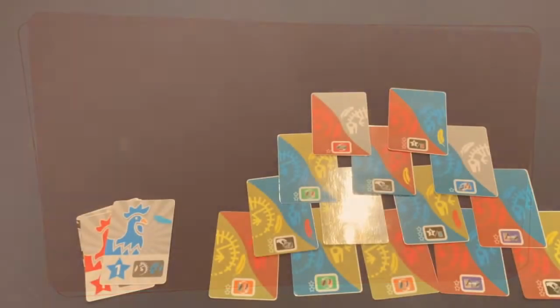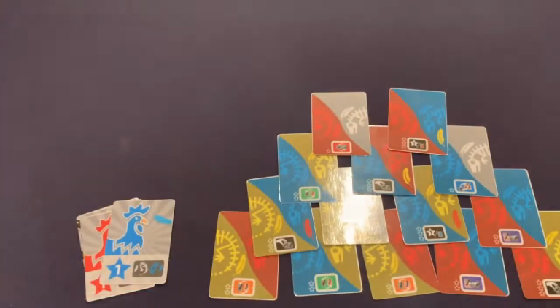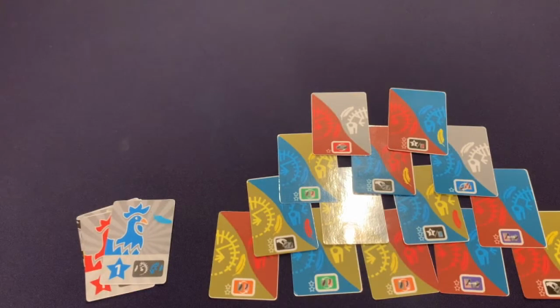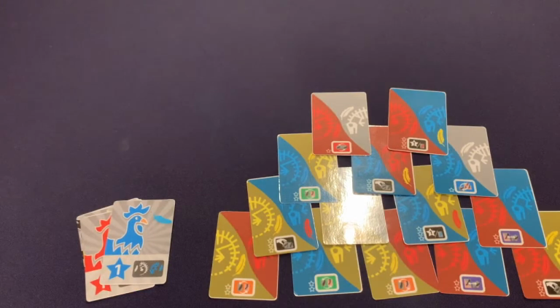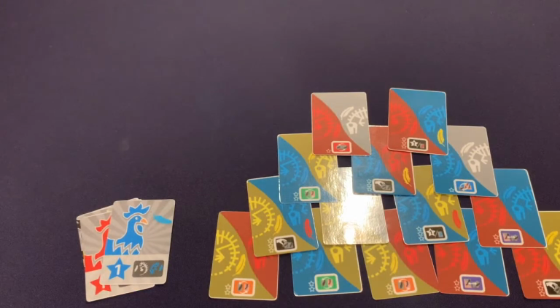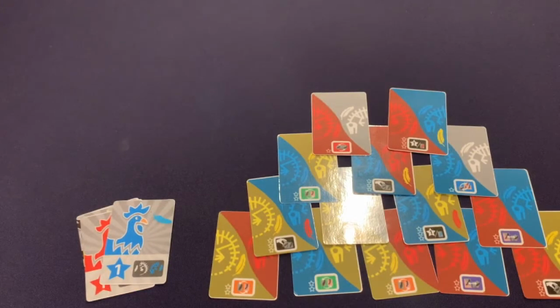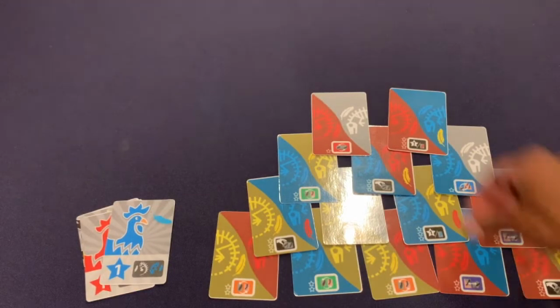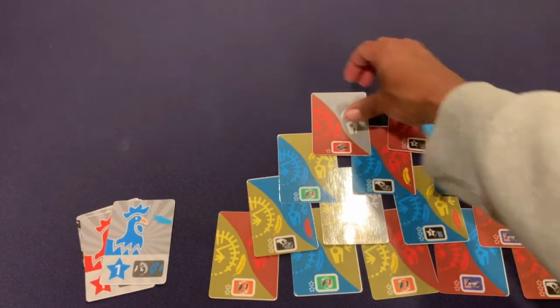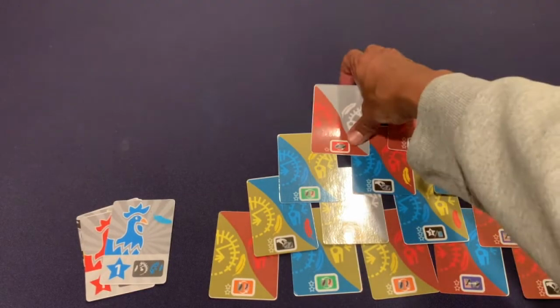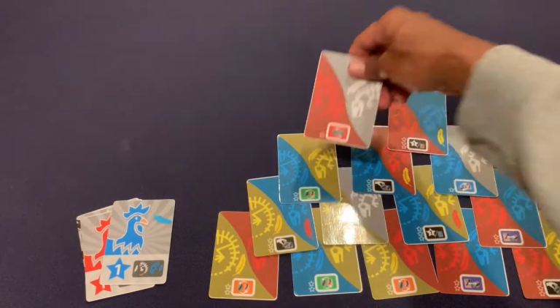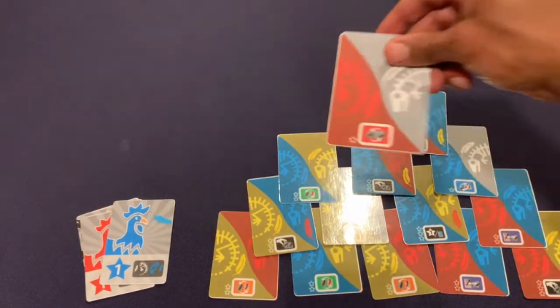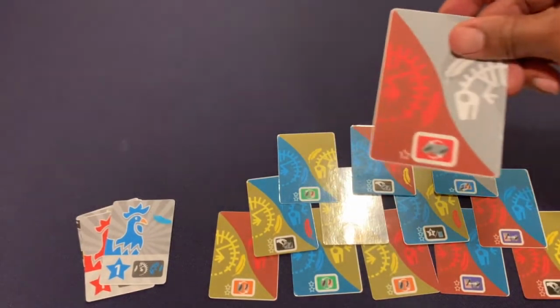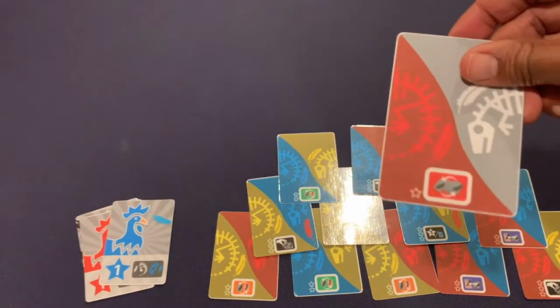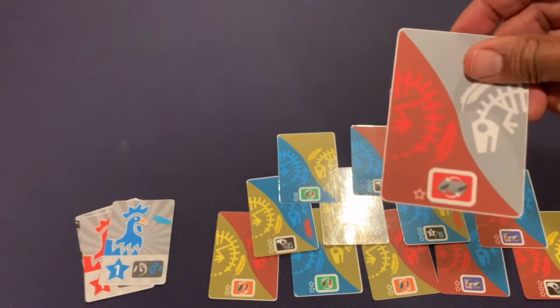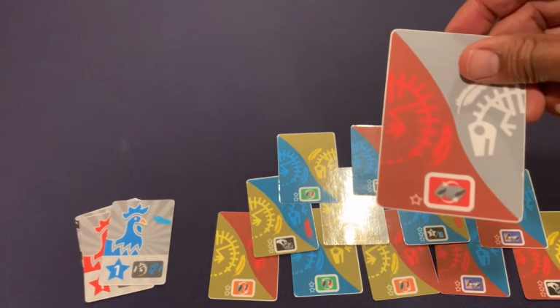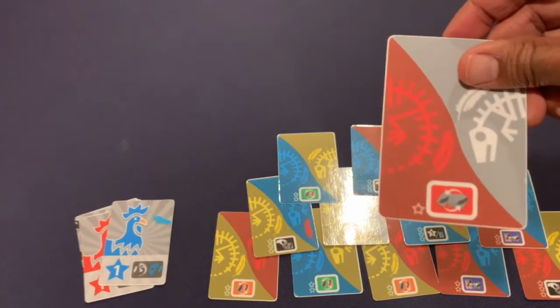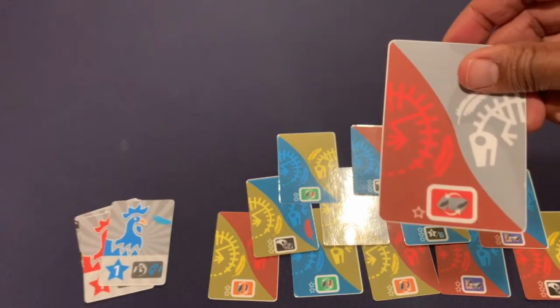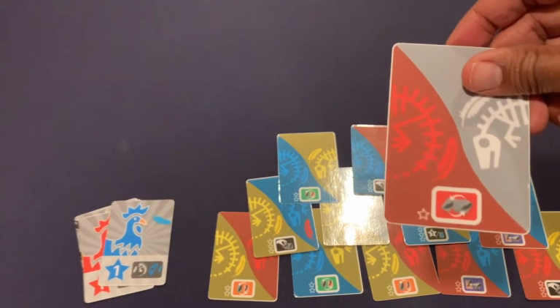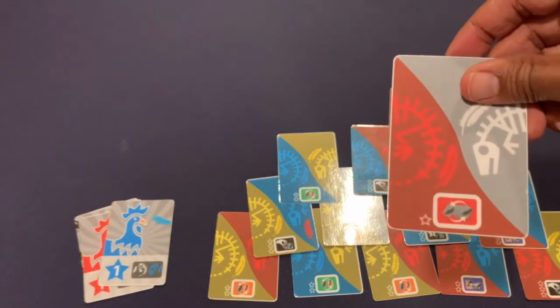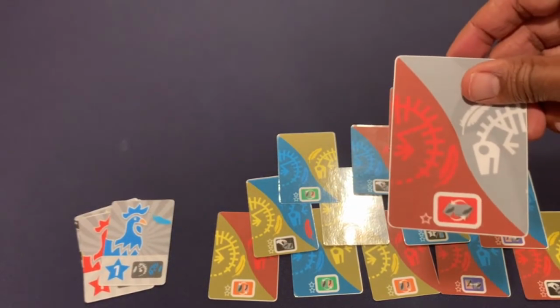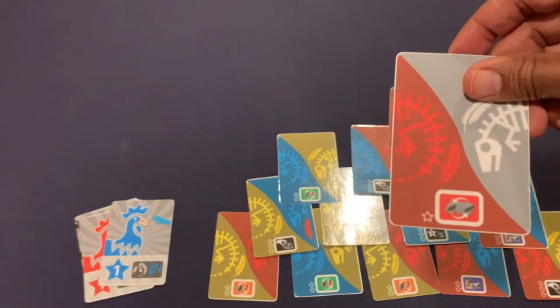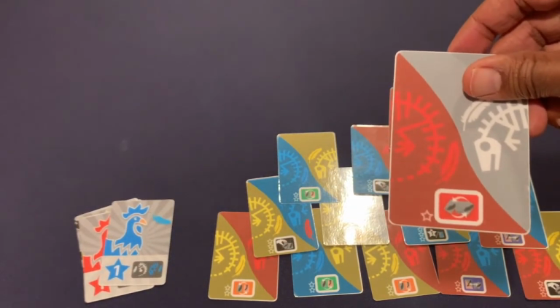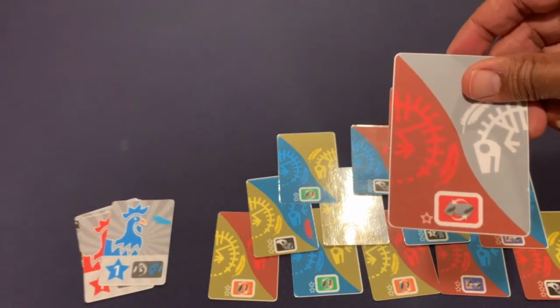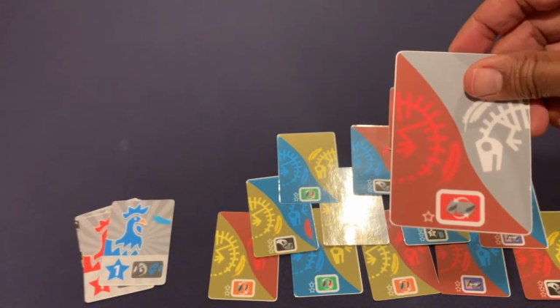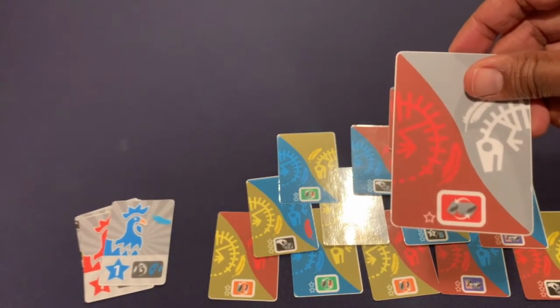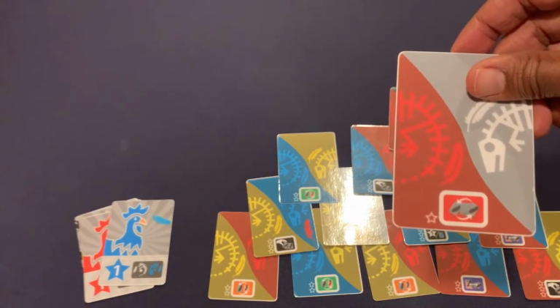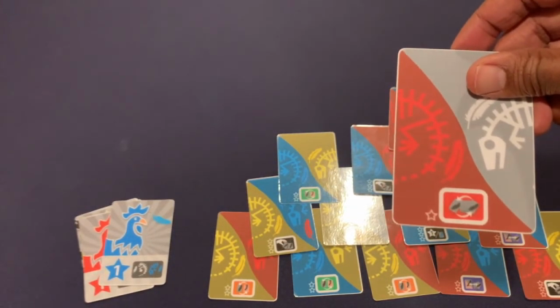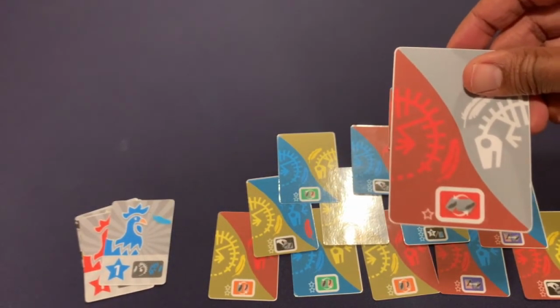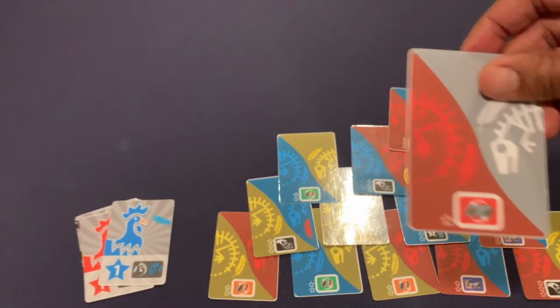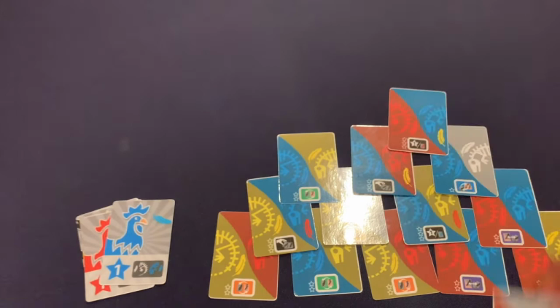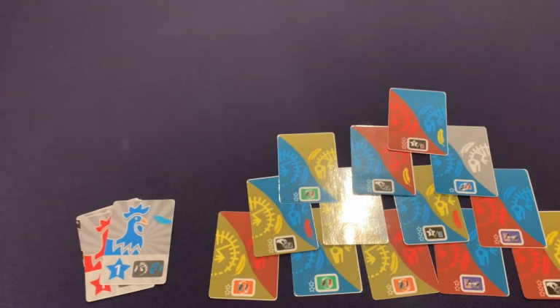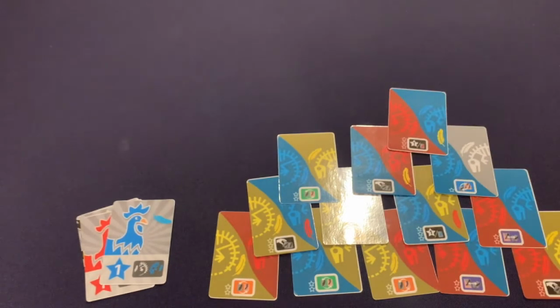You may only draft a card from the digsite if it's not covered by any other card. The draft action icon is at the bottom of the card.